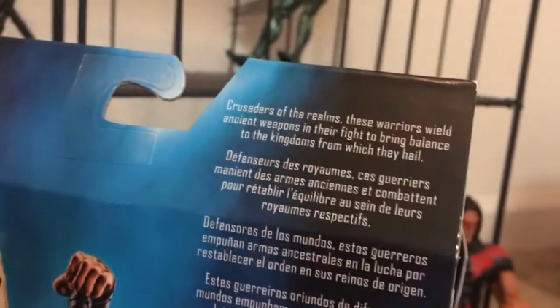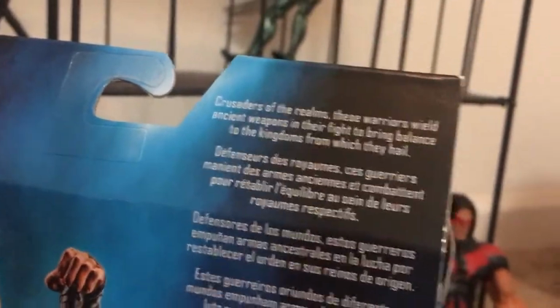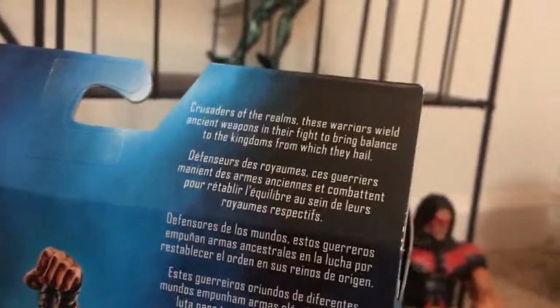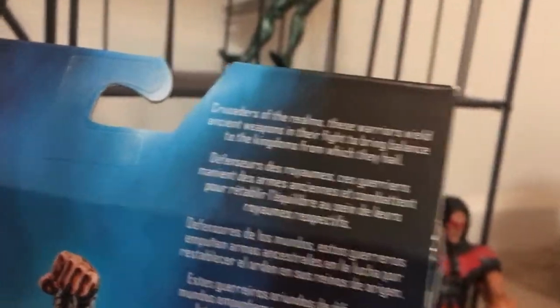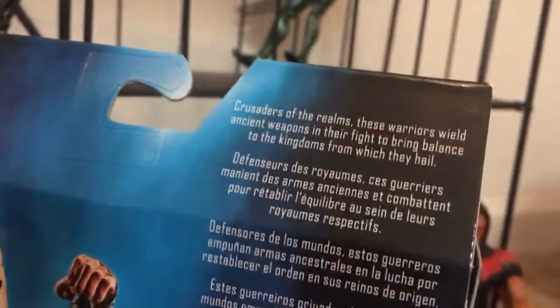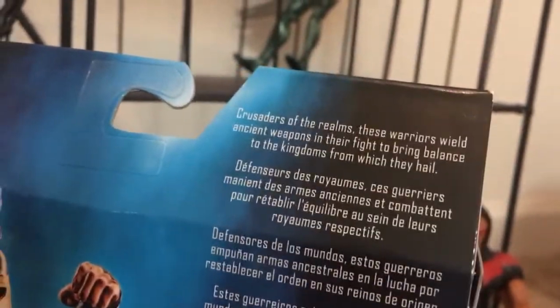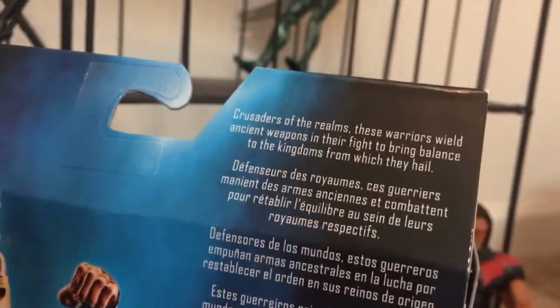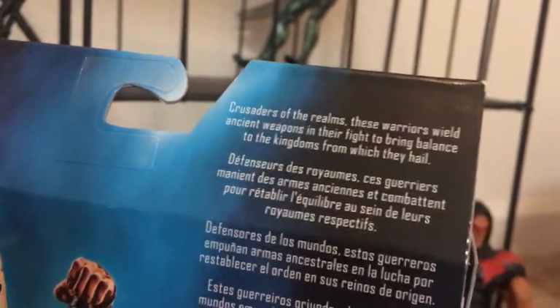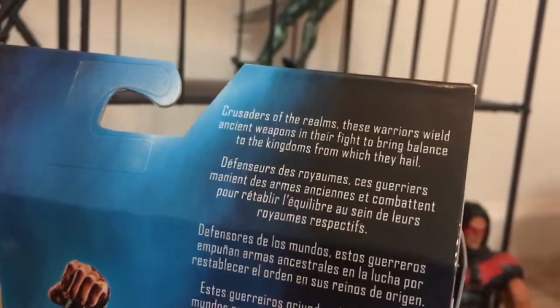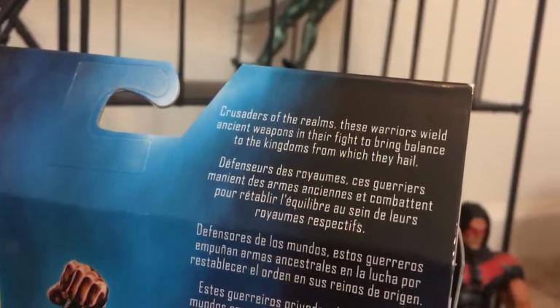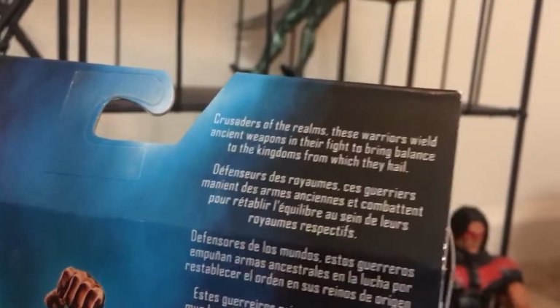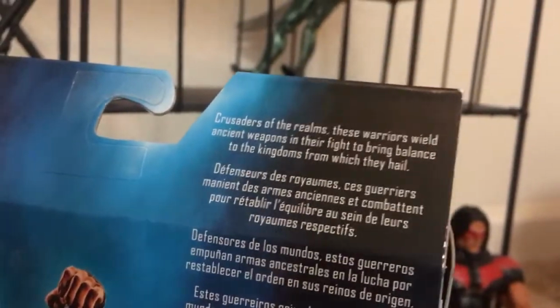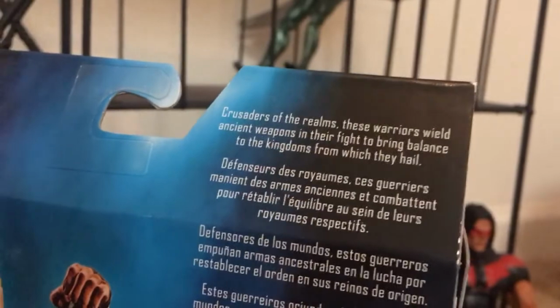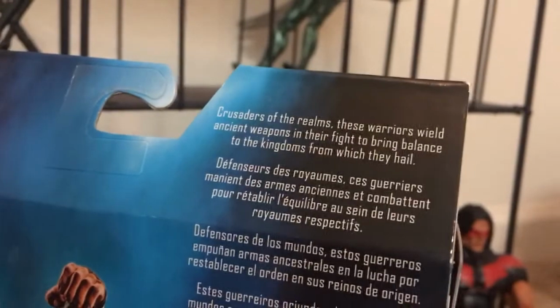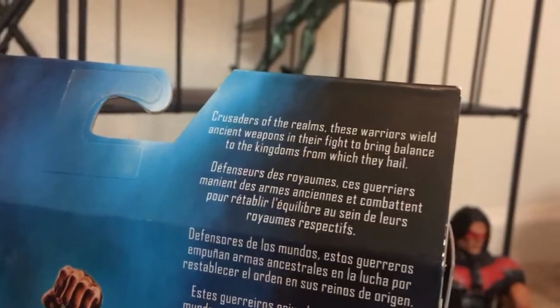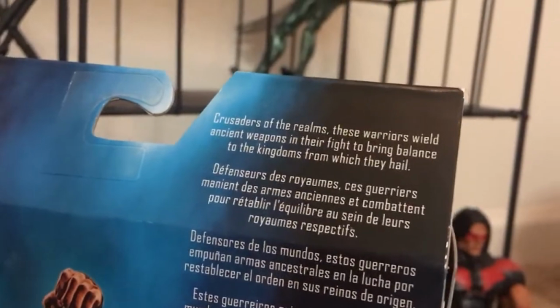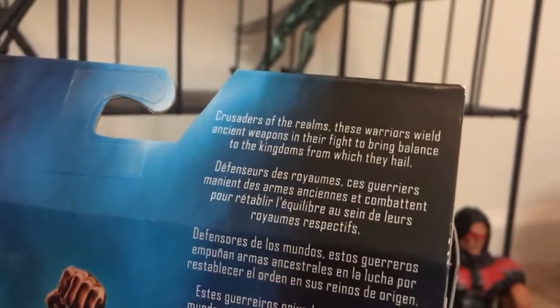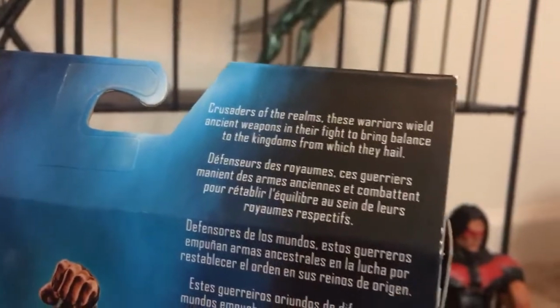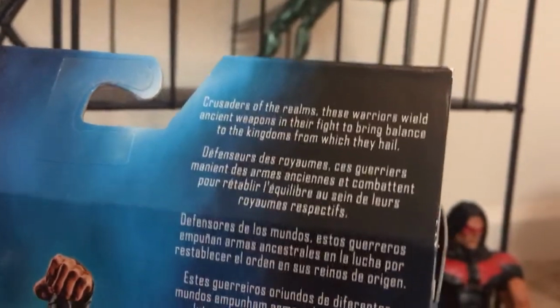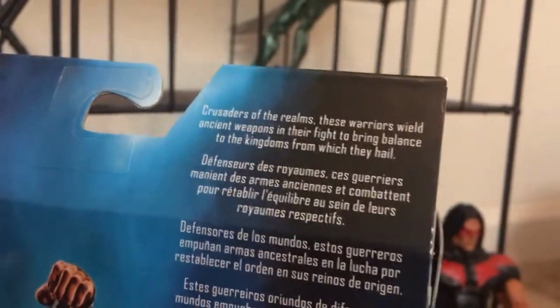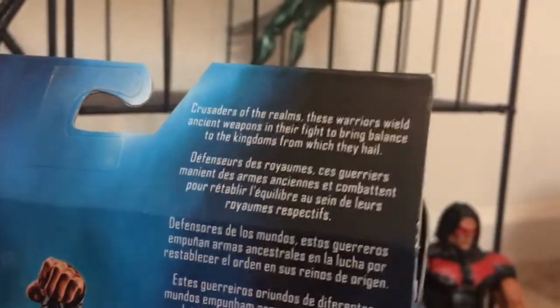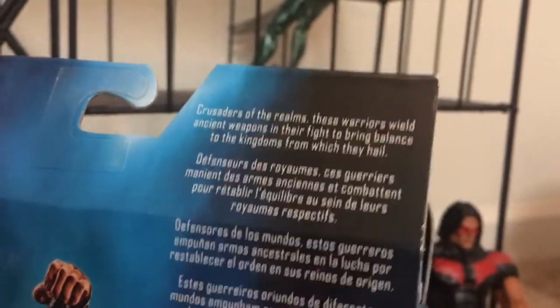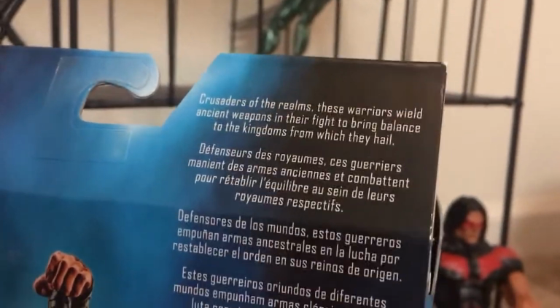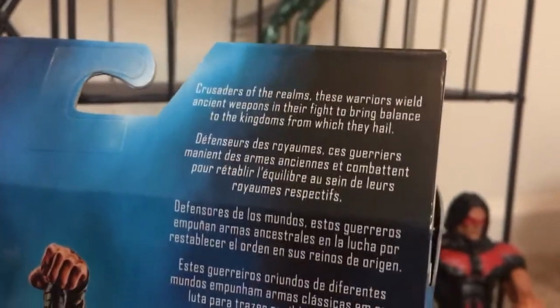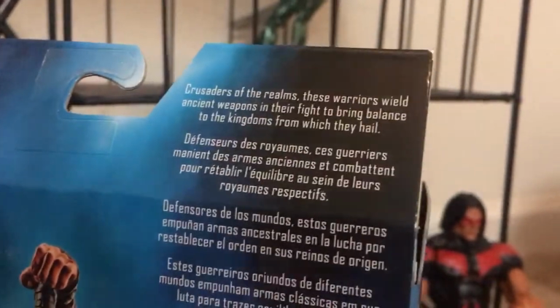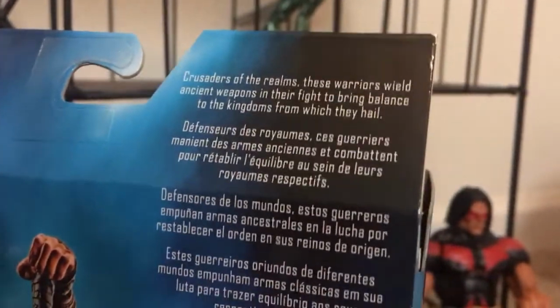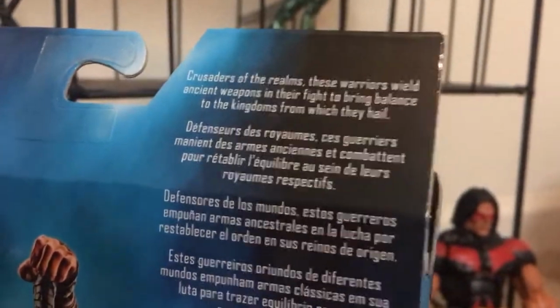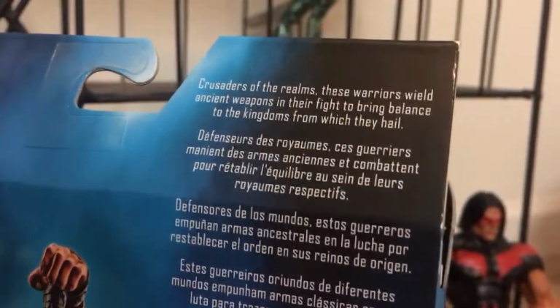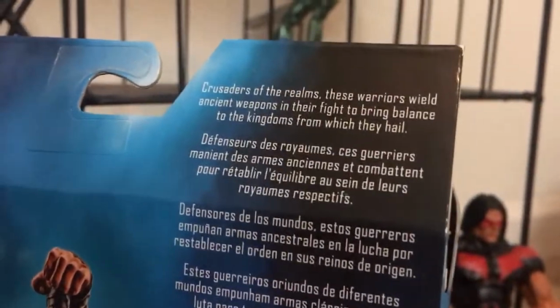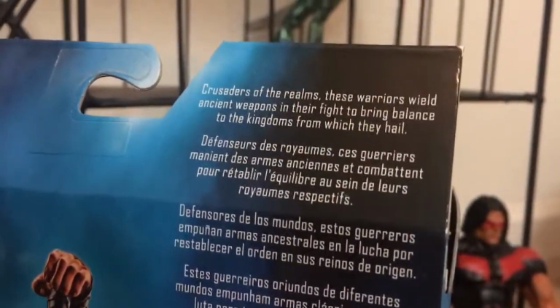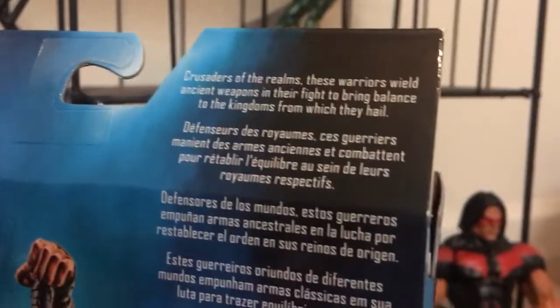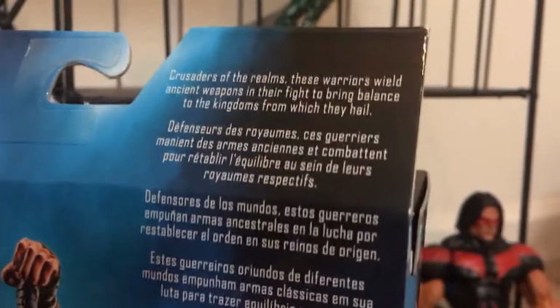Crusaders of the realms — these warriors wield ancient weapons in their fight to bring balance to the kingdoms on which they hail.